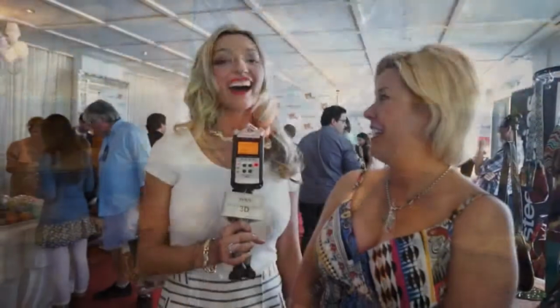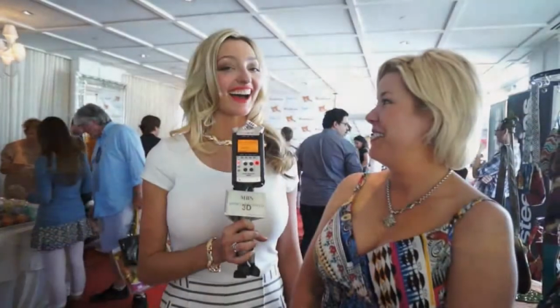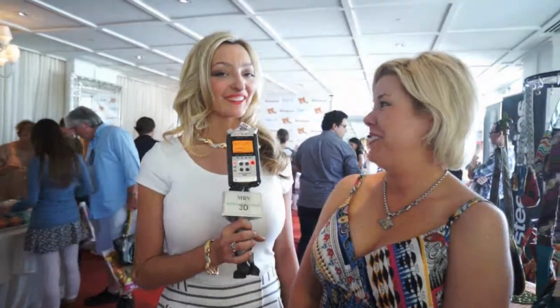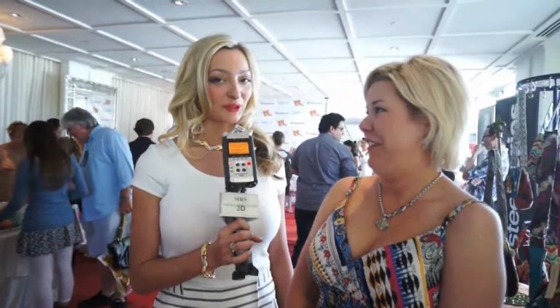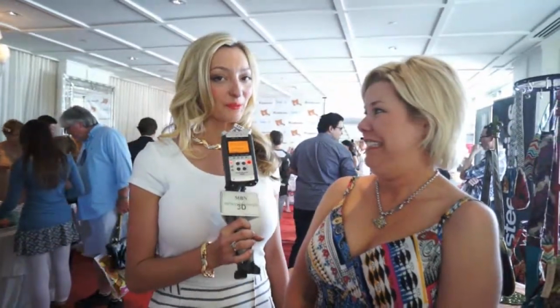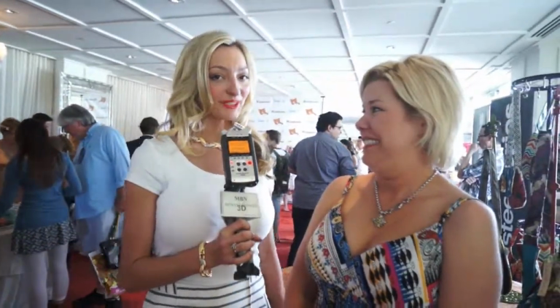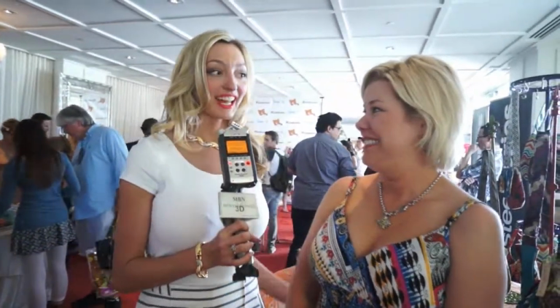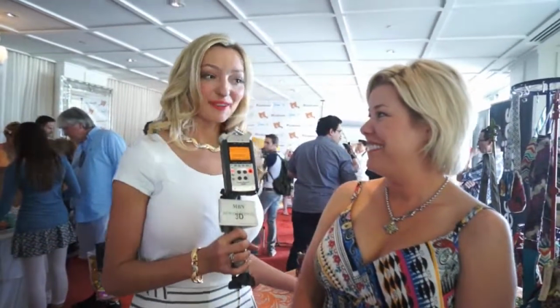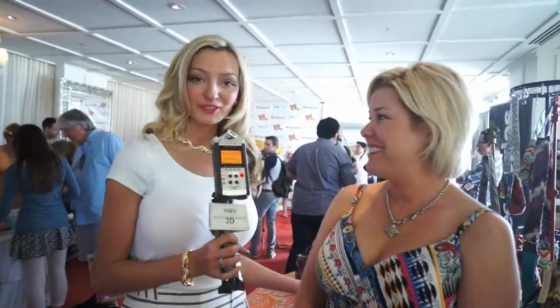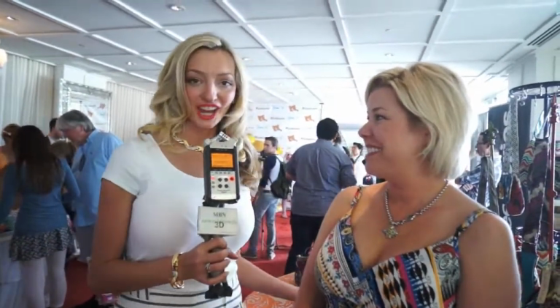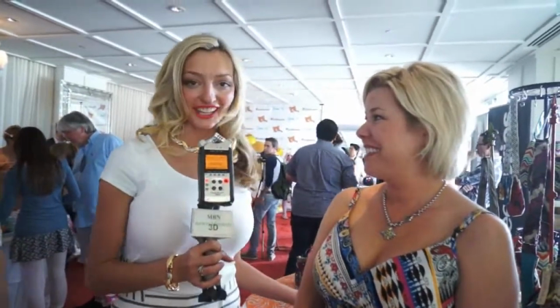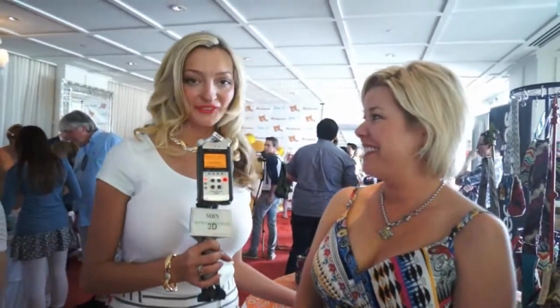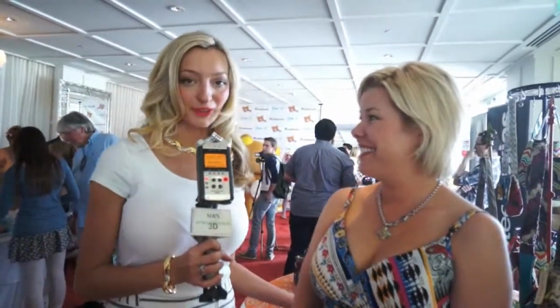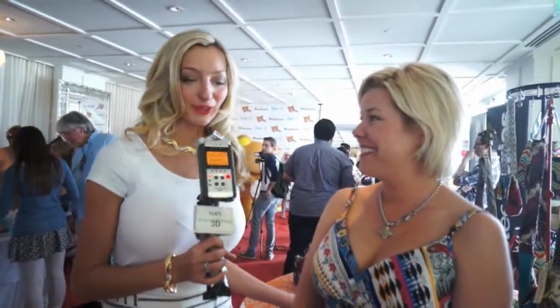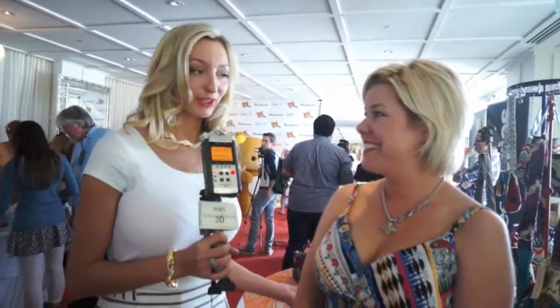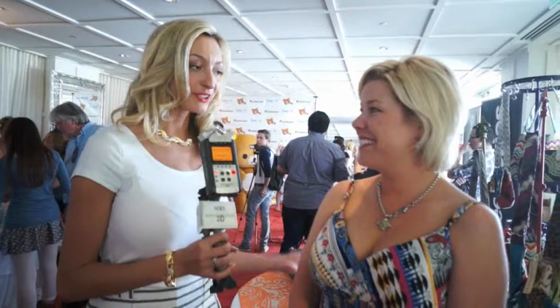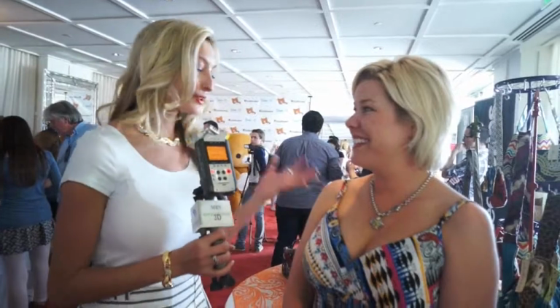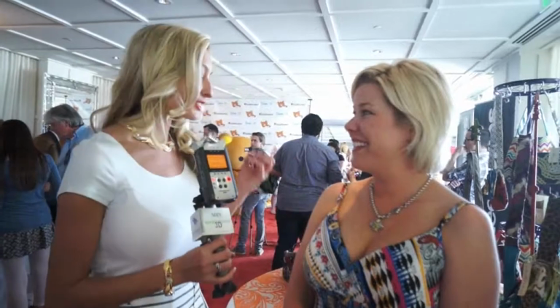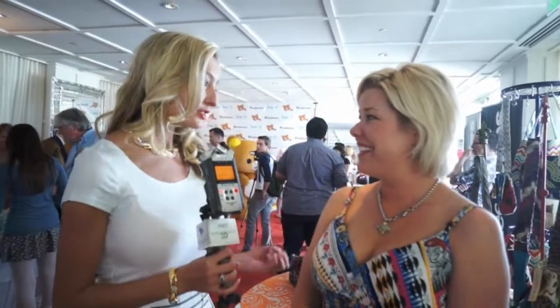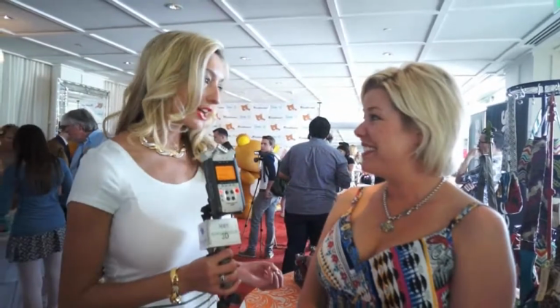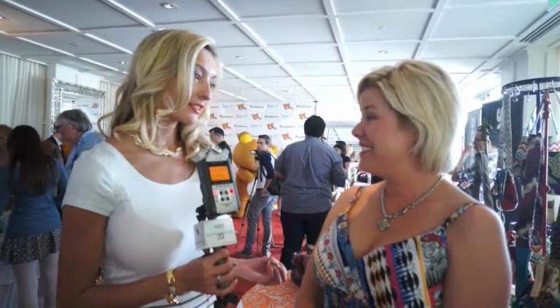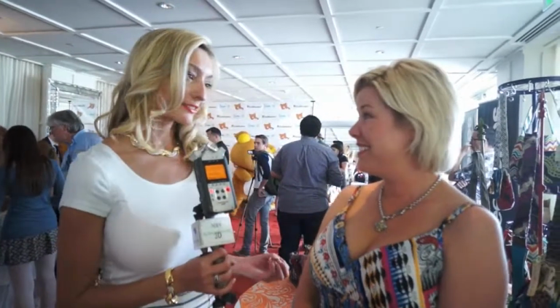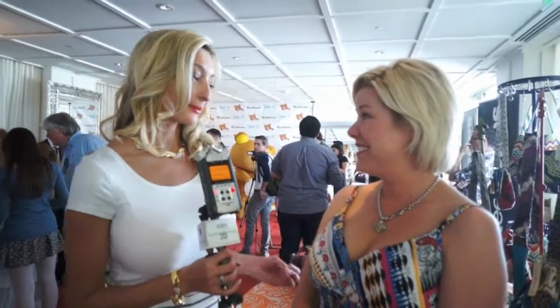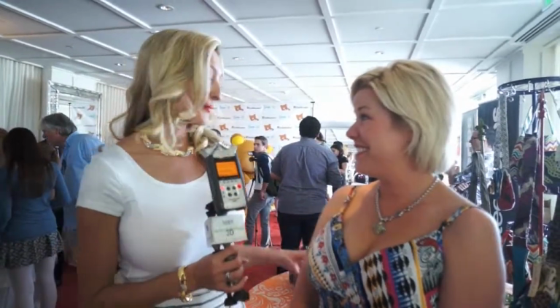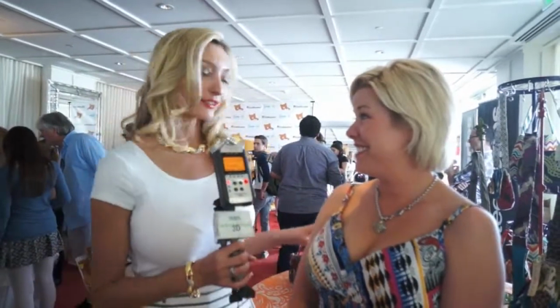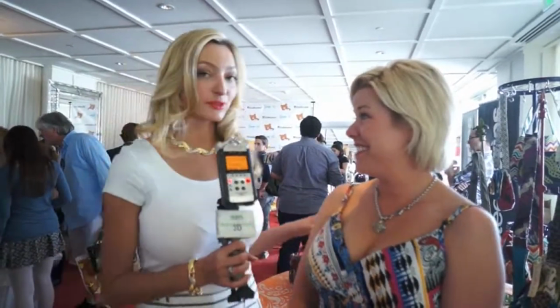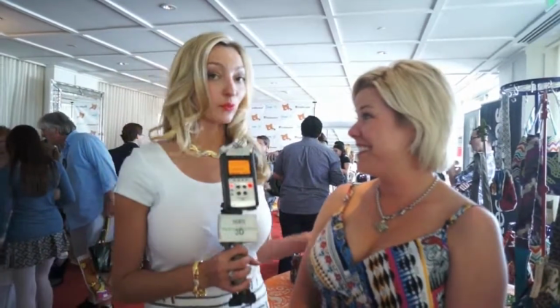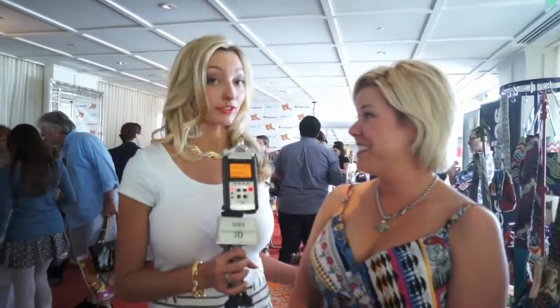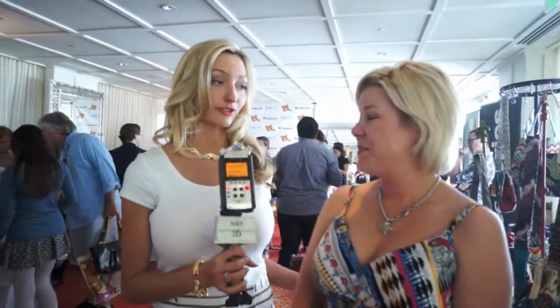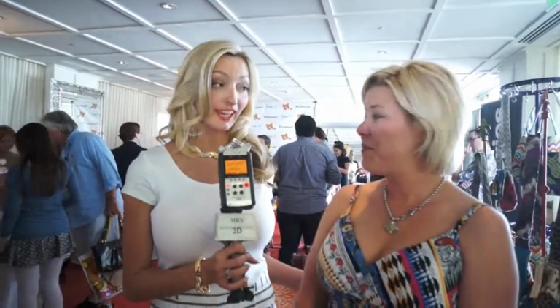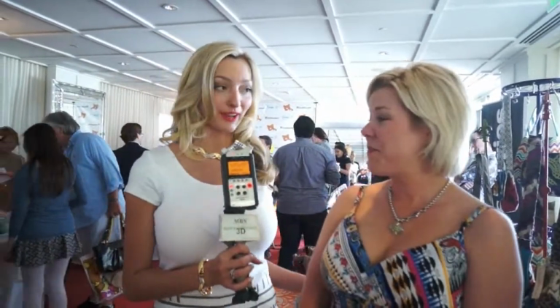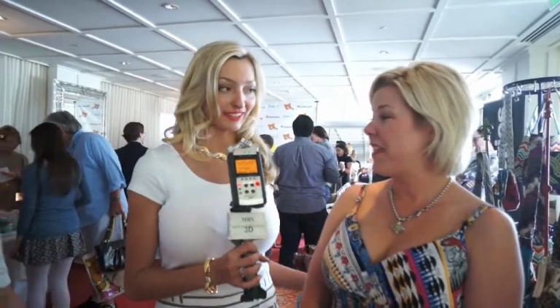Hi, I'm Joelle Posey, and I'm here with Jackie from Lola Blue. Can you tell us a little bit about these wonderful handbags?